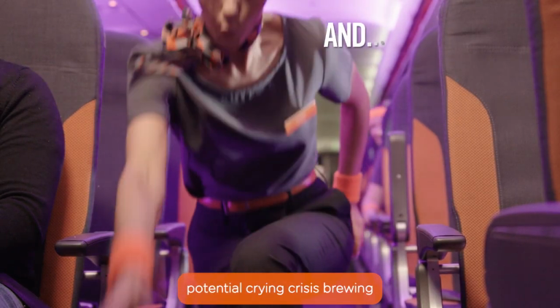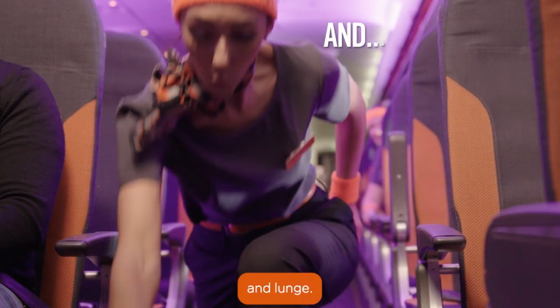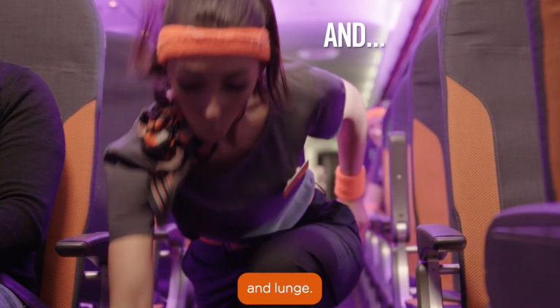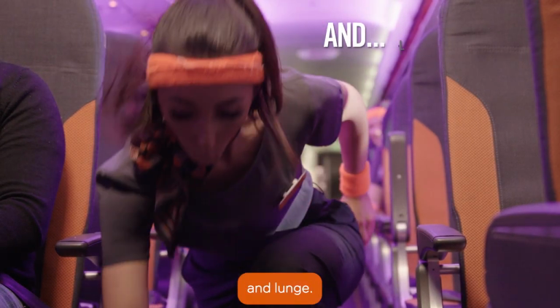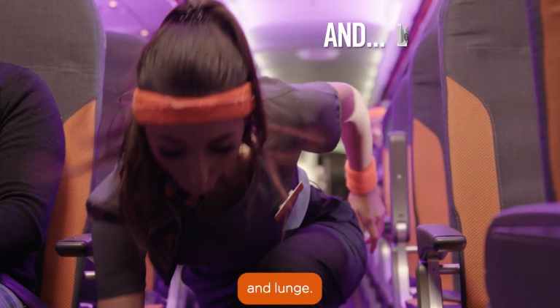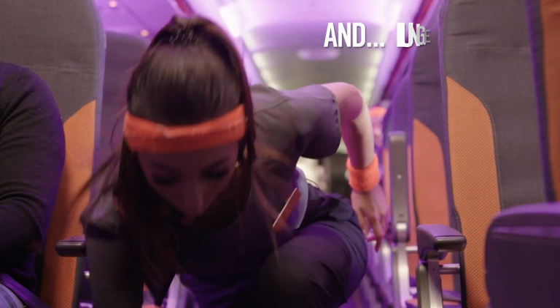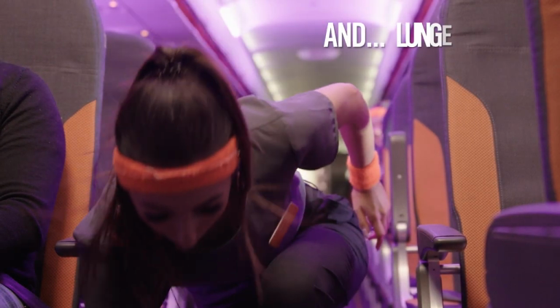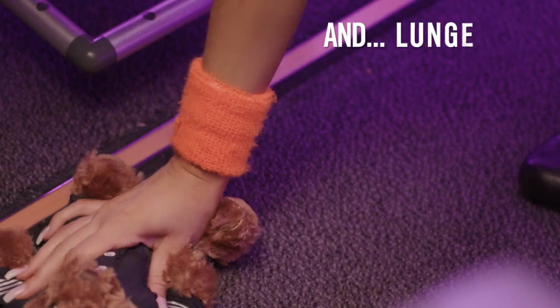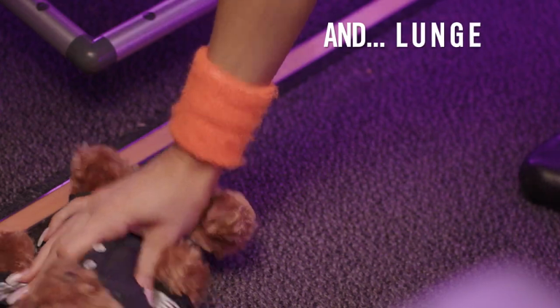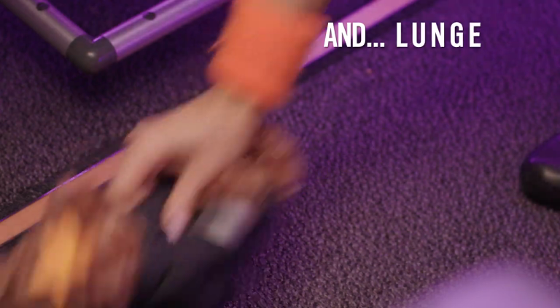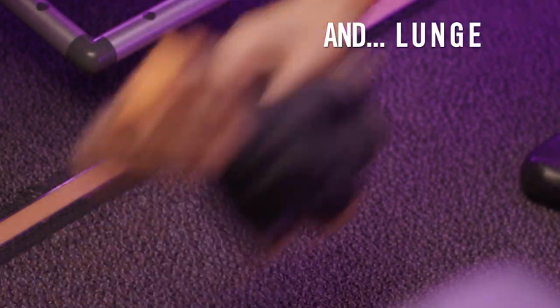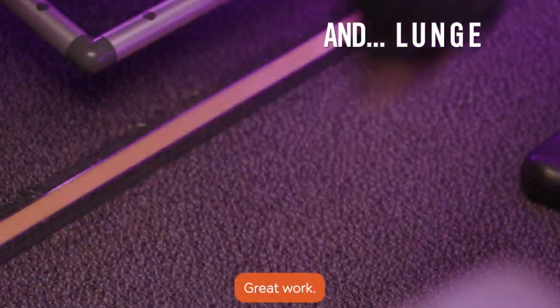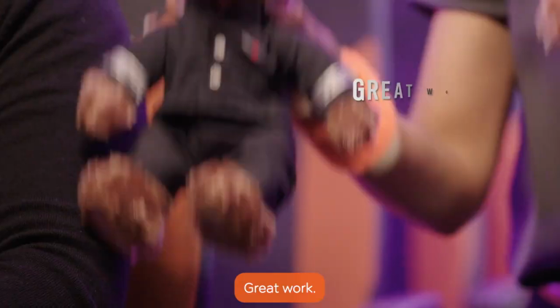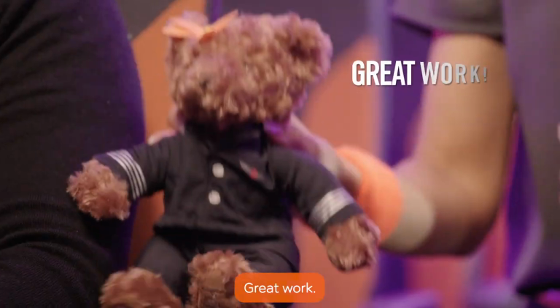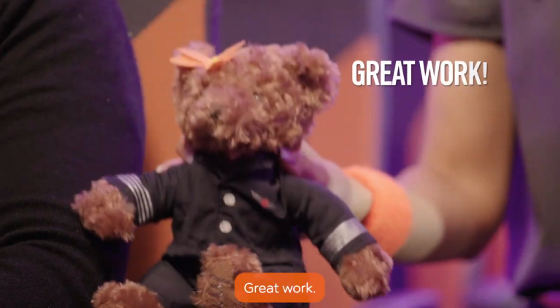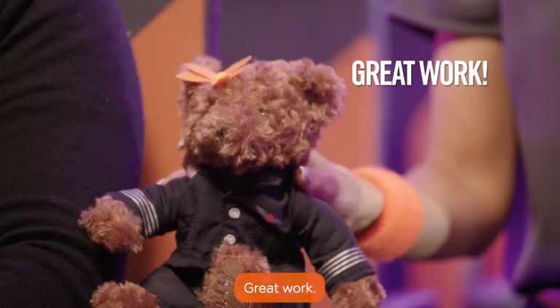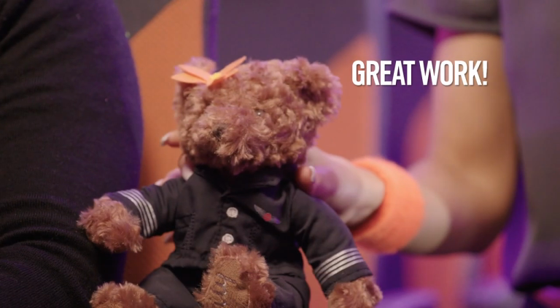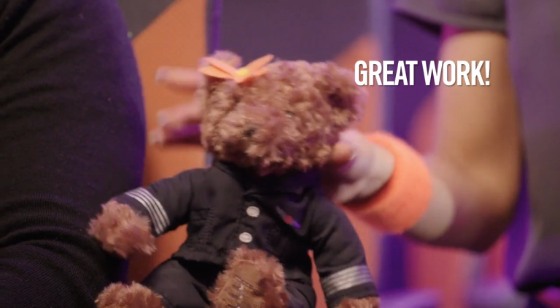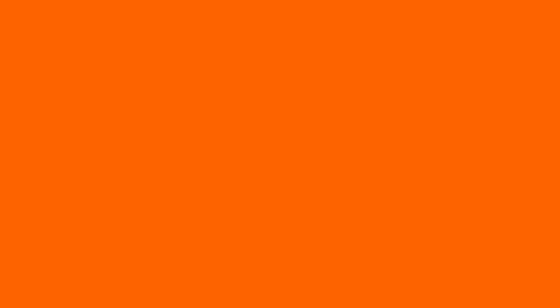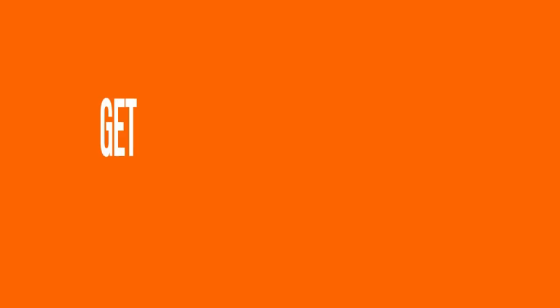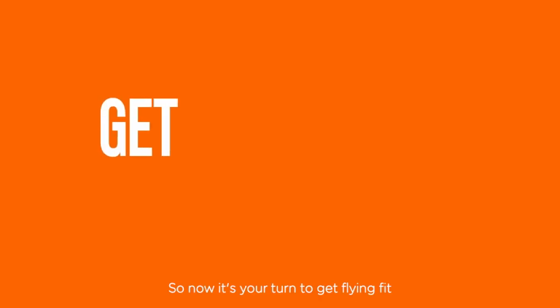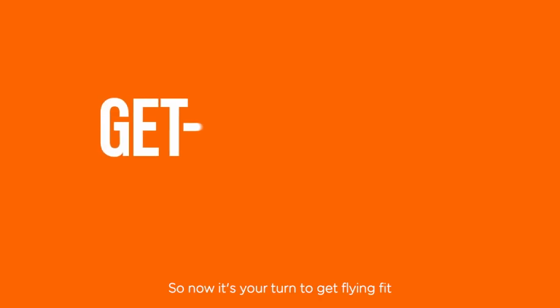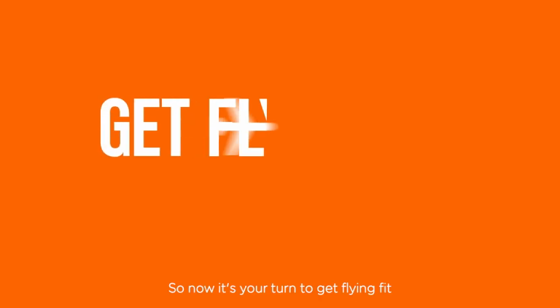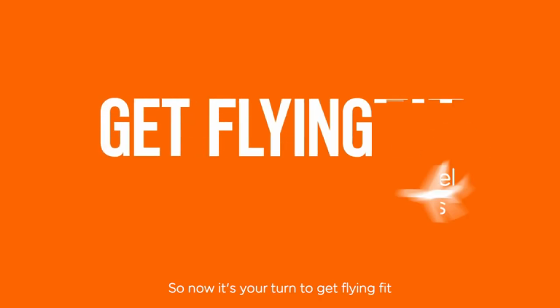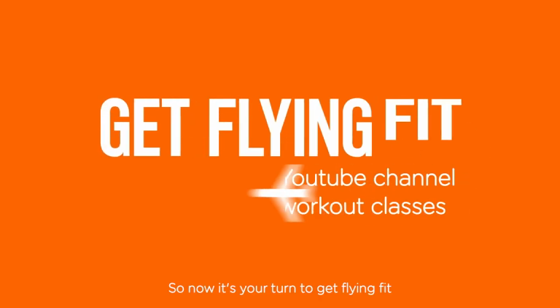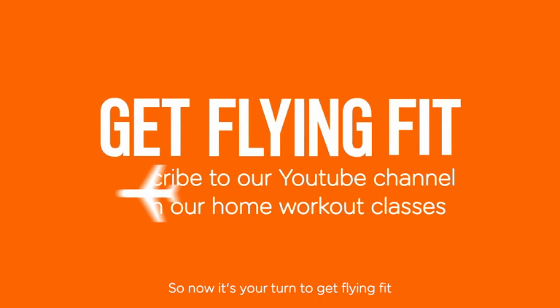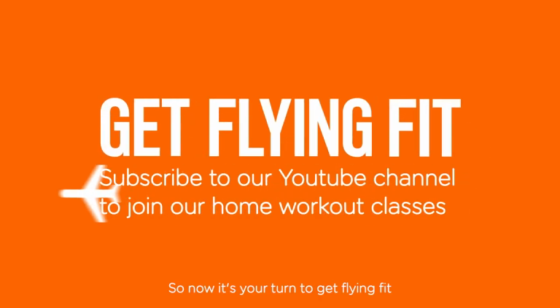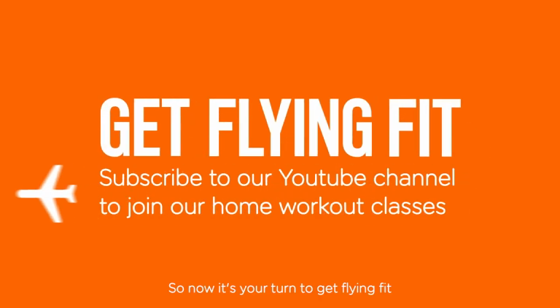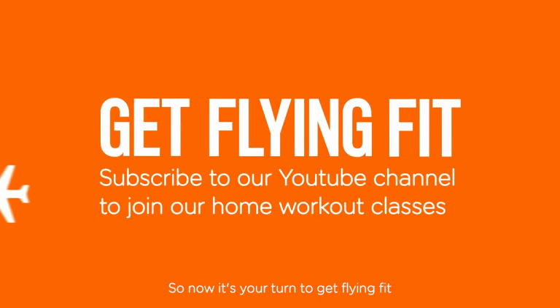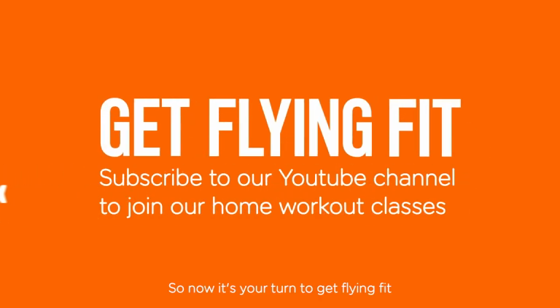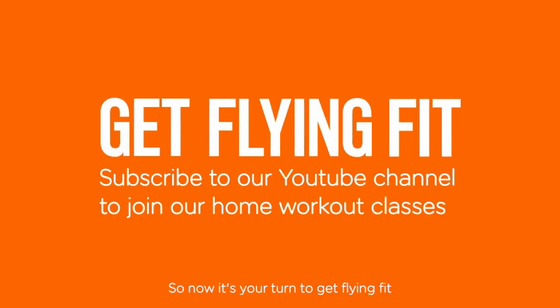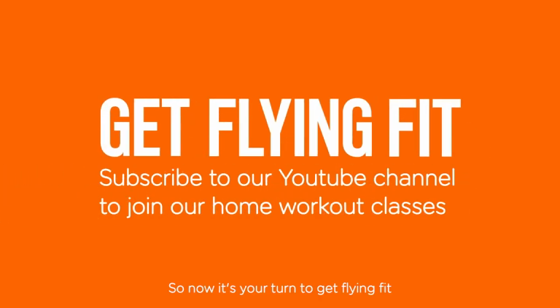And lunch. Great work. So now it's your turn to get flying fit.